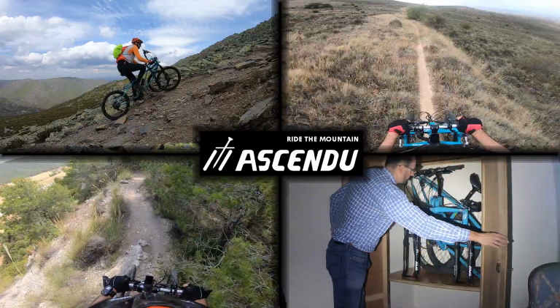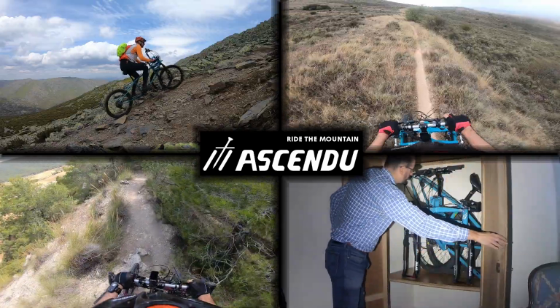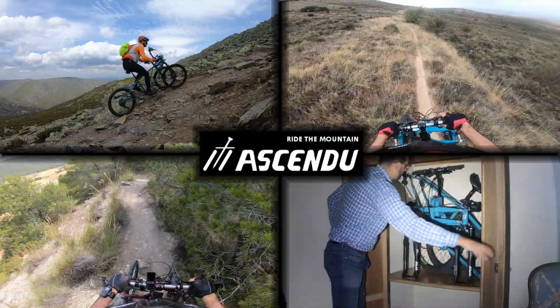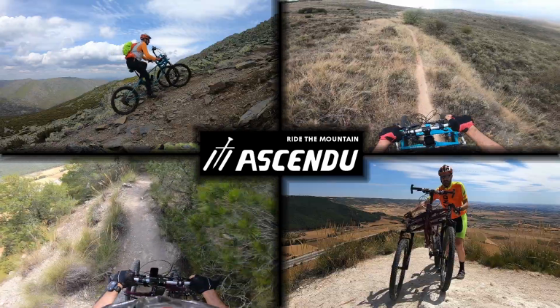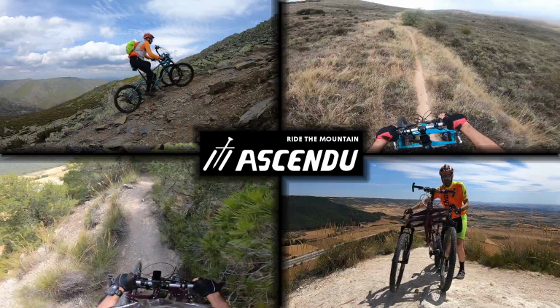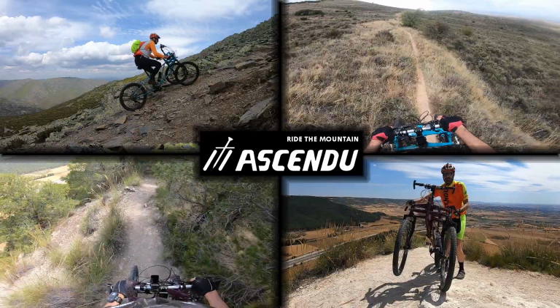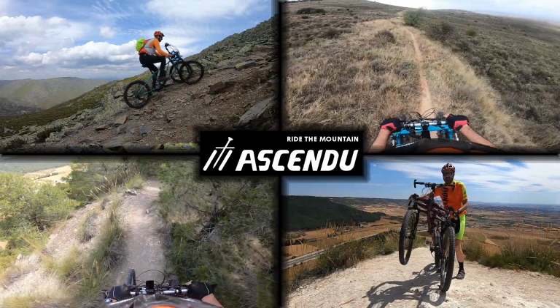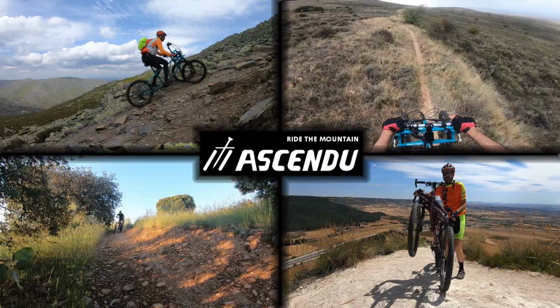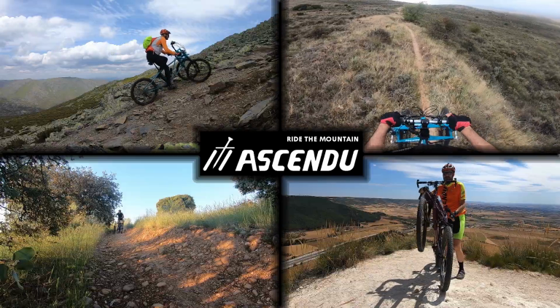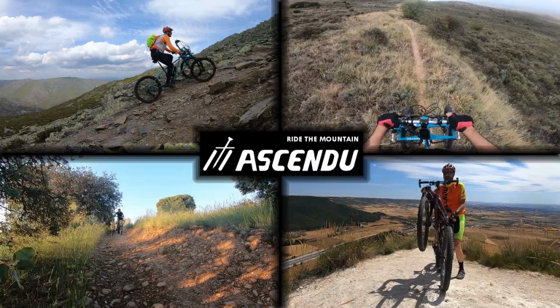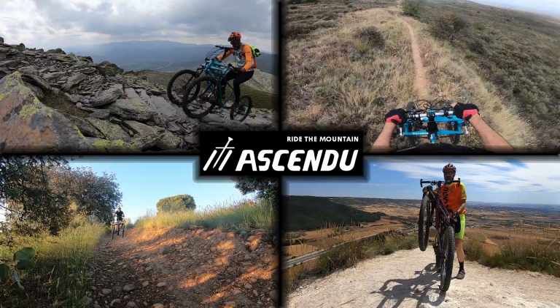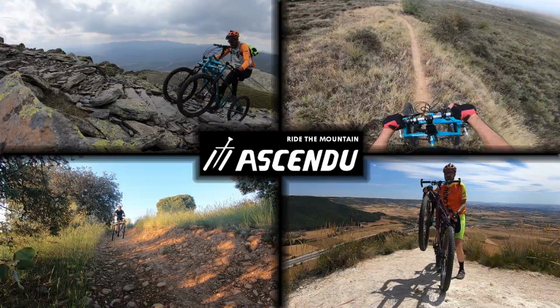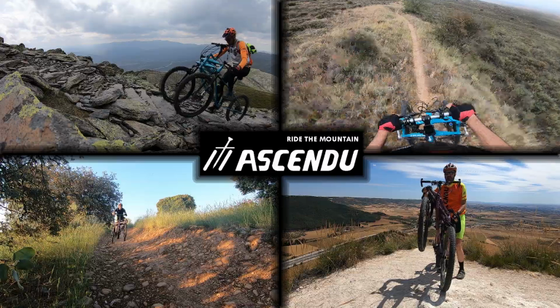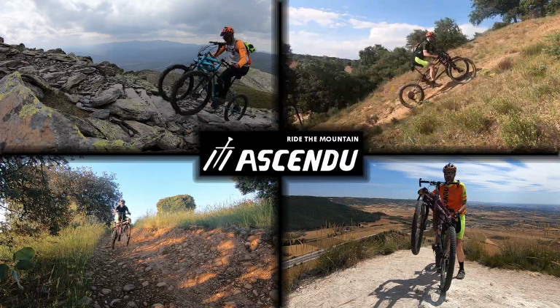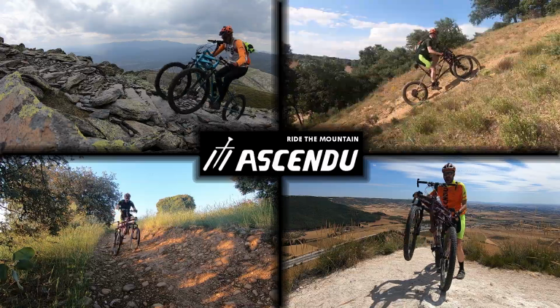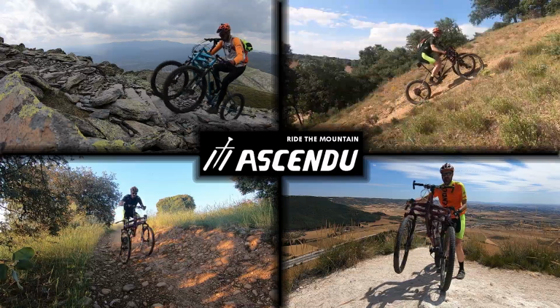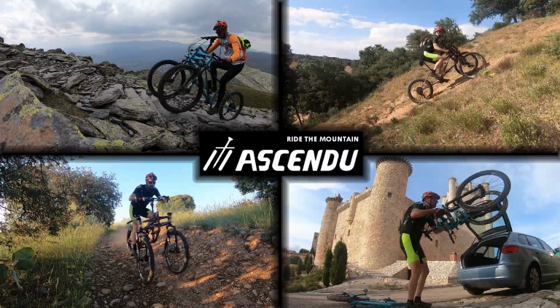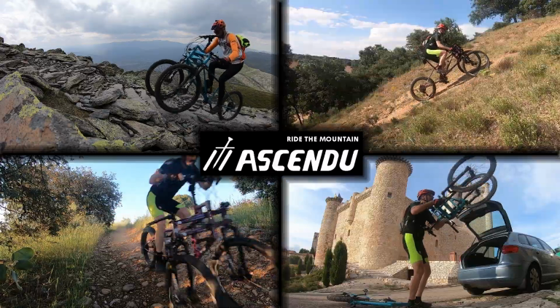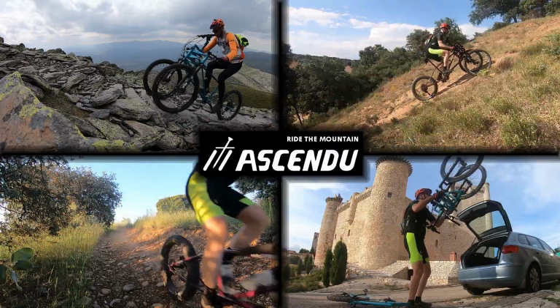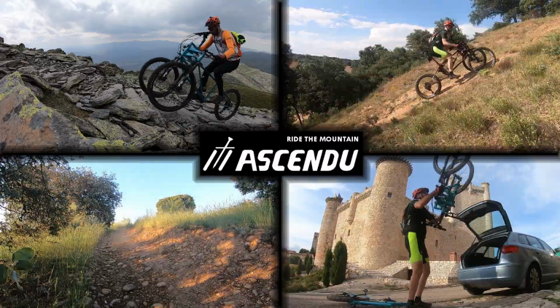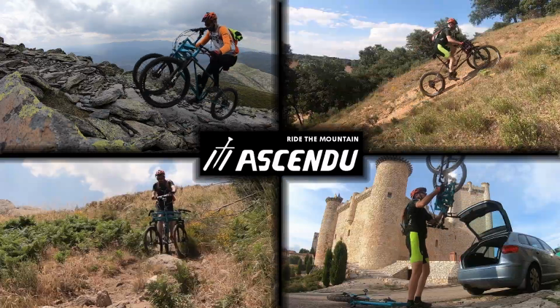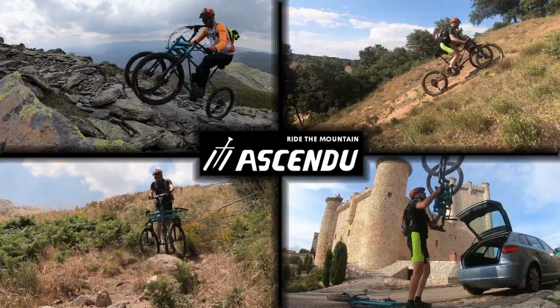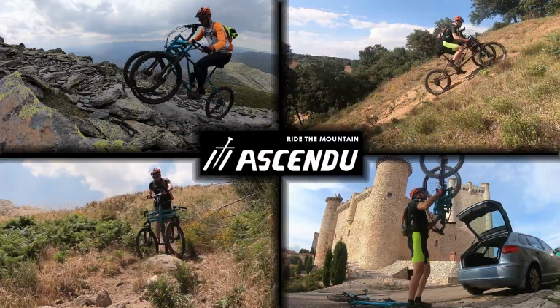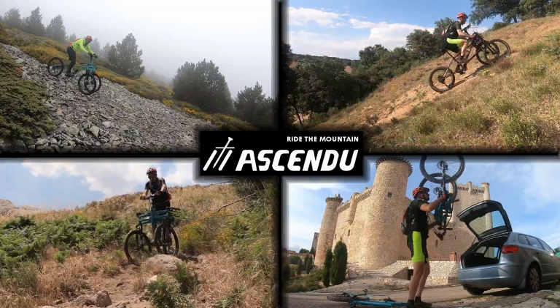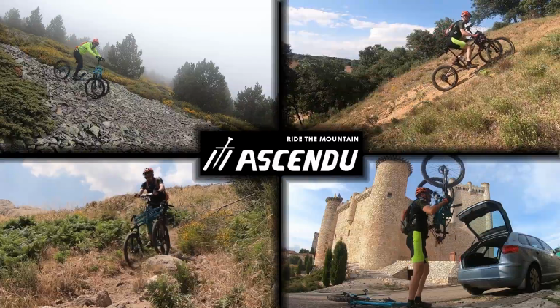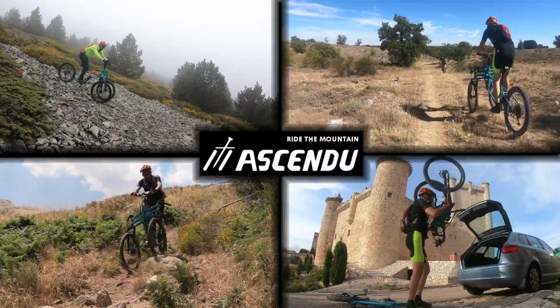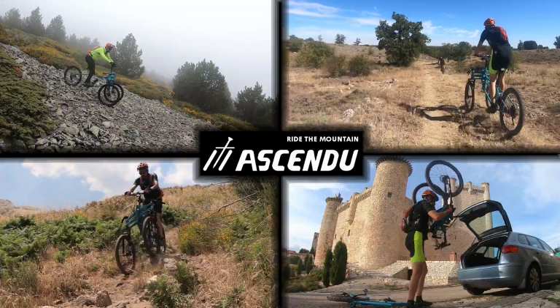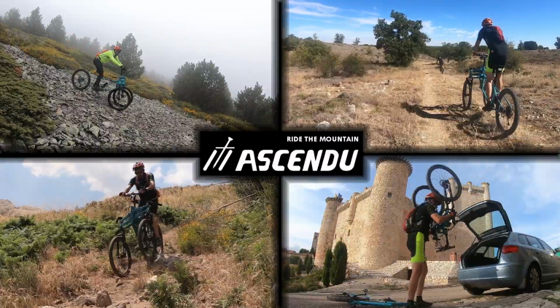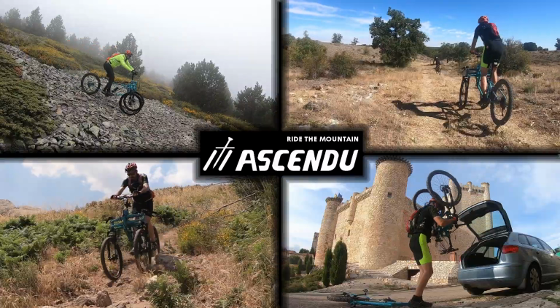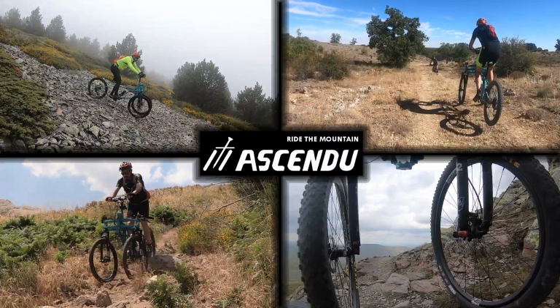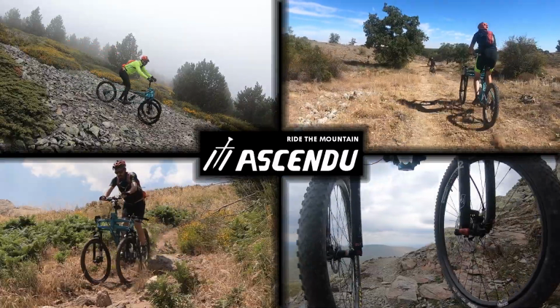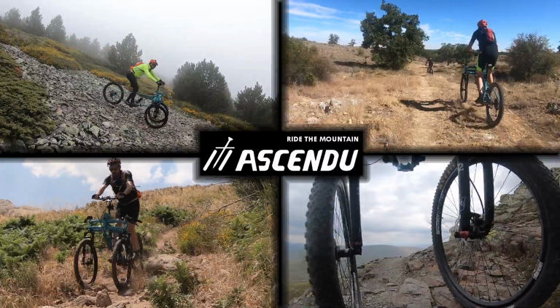Introducing Ascendu 3x3, the mountain bike to climb mountains.